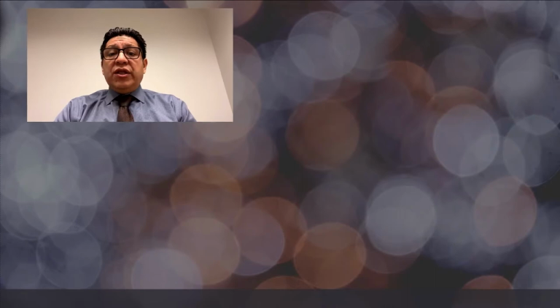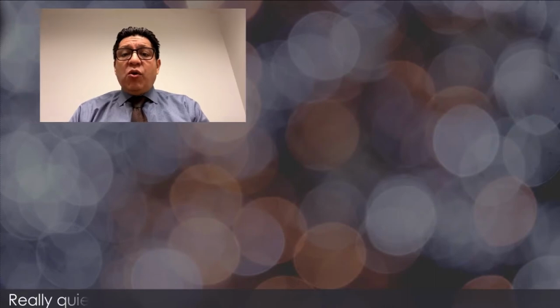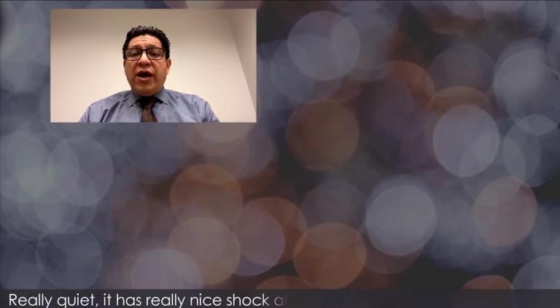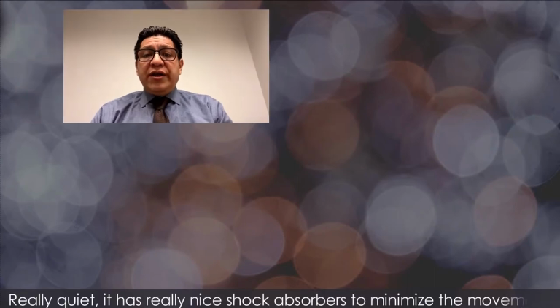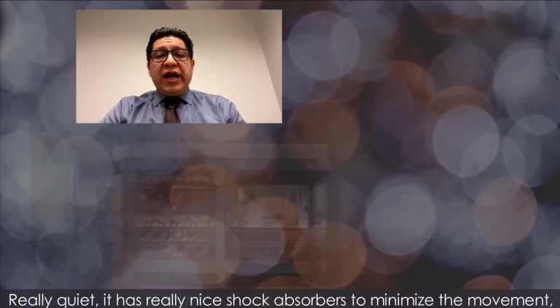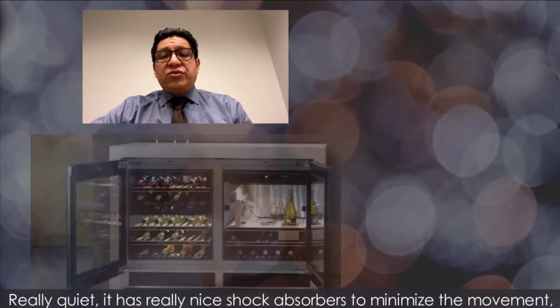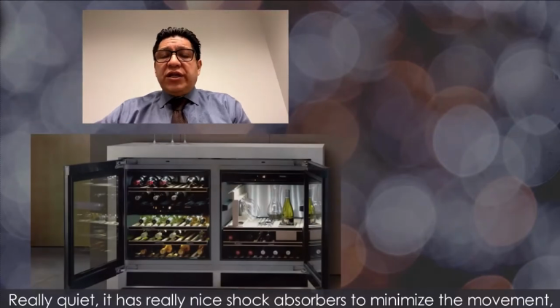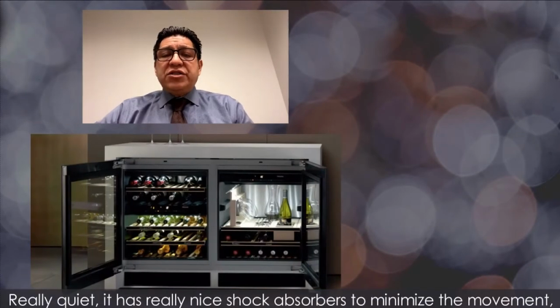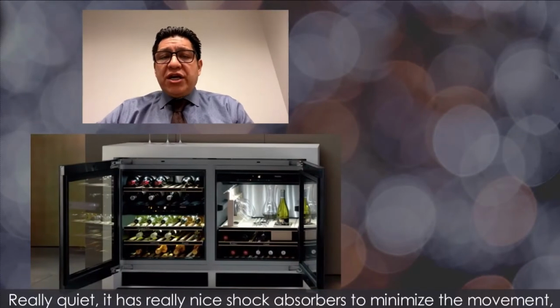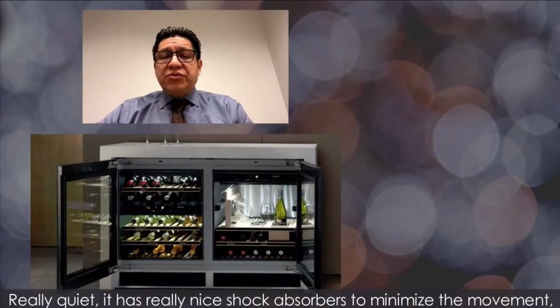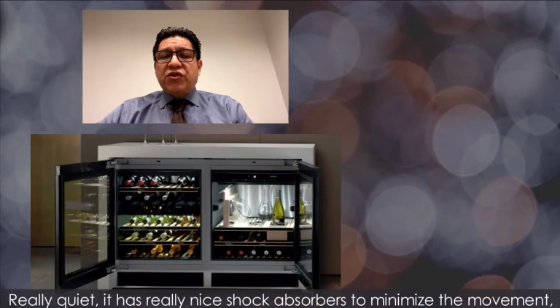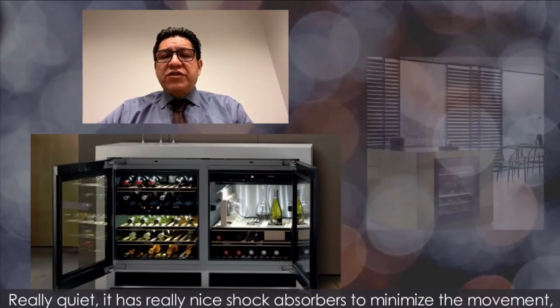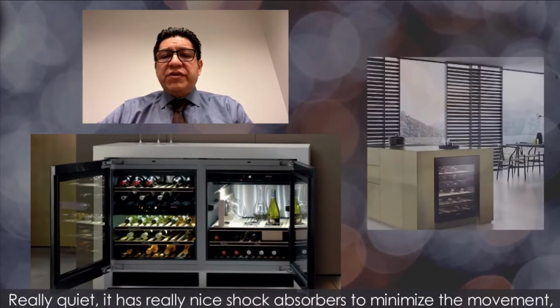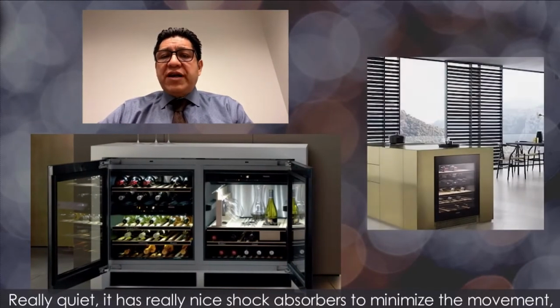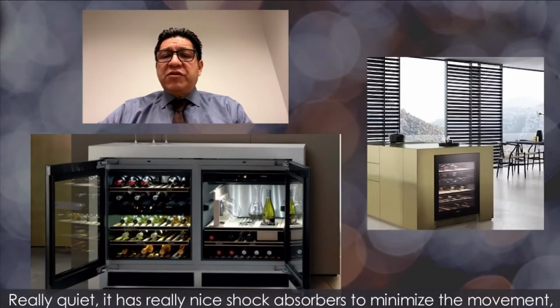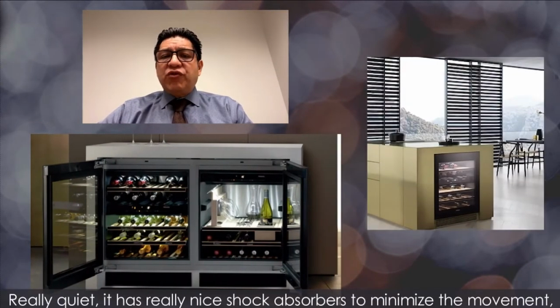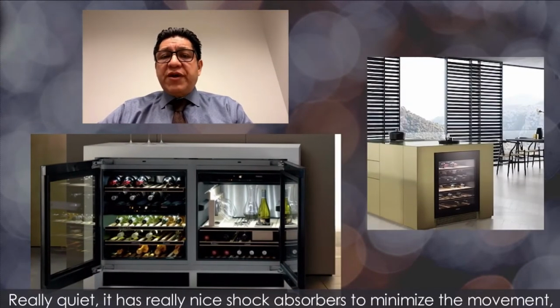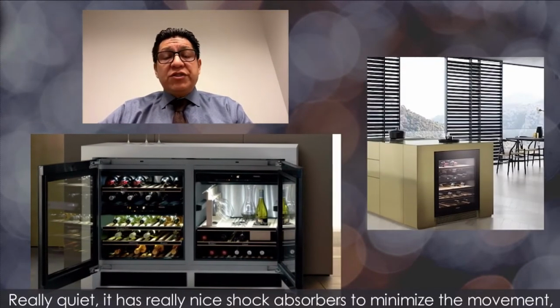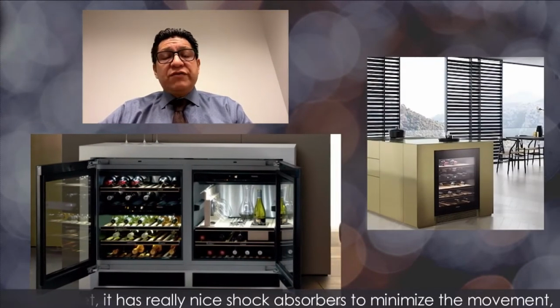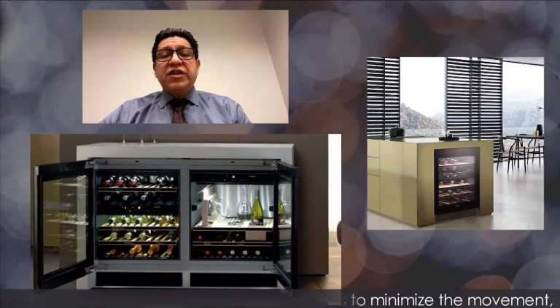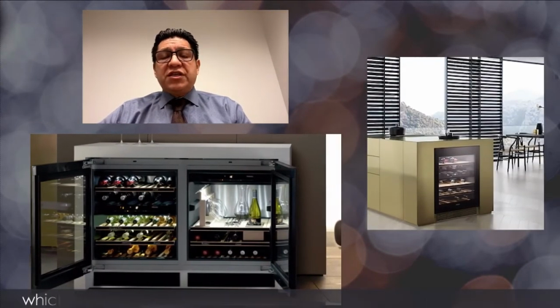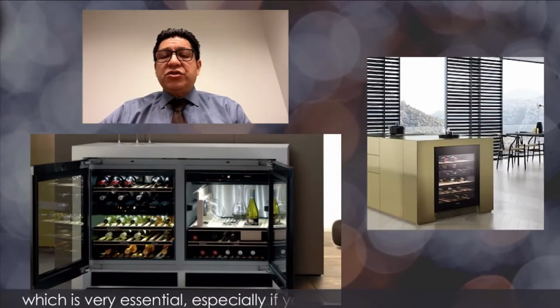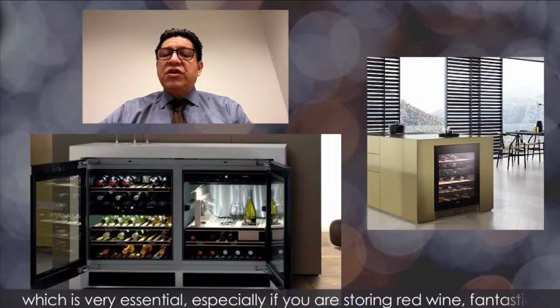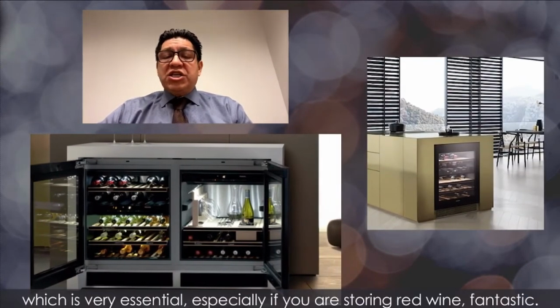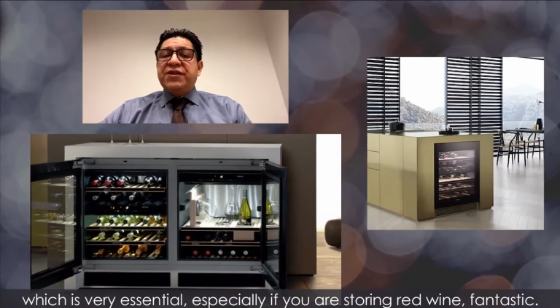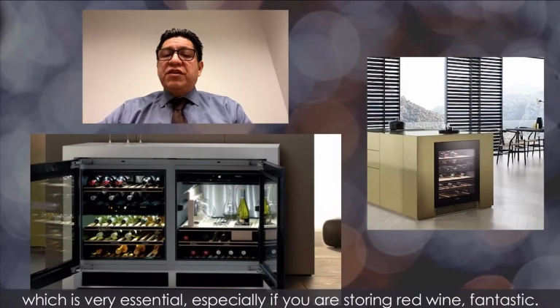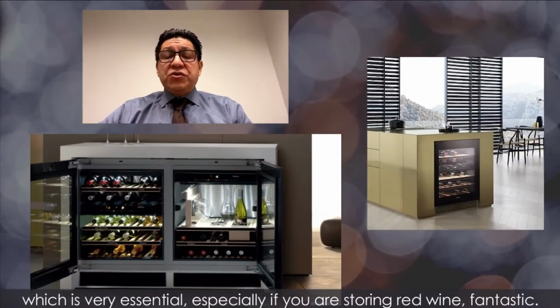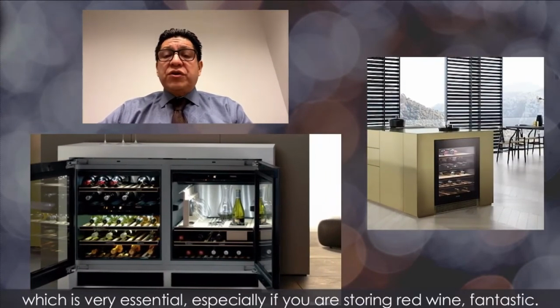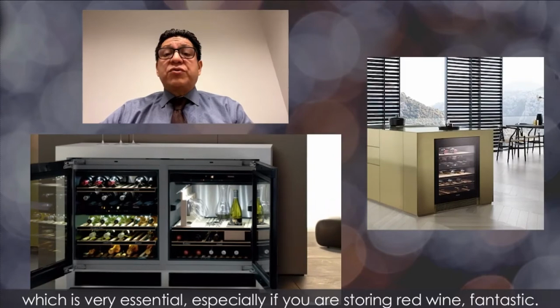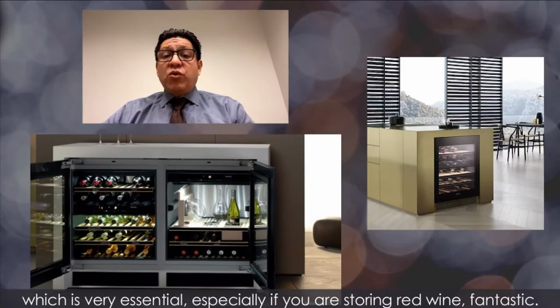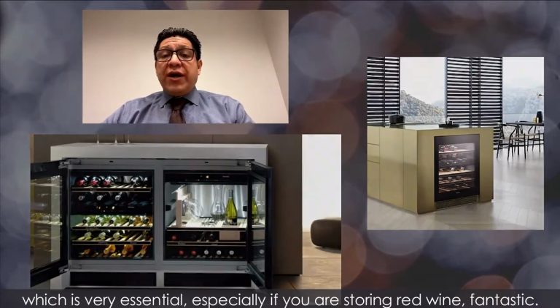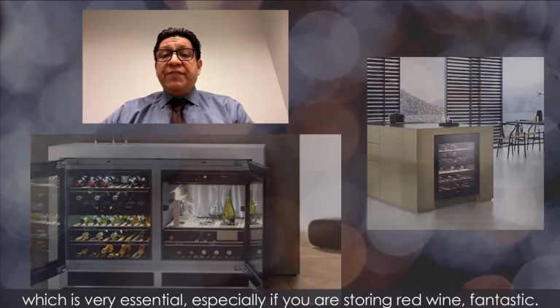Really quiet. It has really nice shock absorbers to minimize the movement, which is very essential, especially if you're storing red wine.